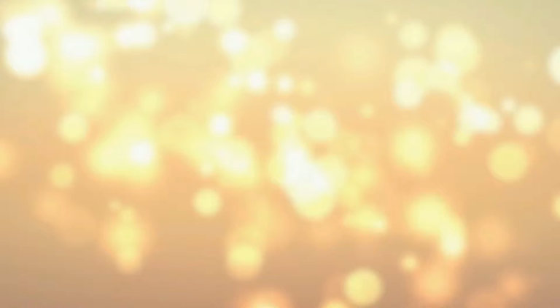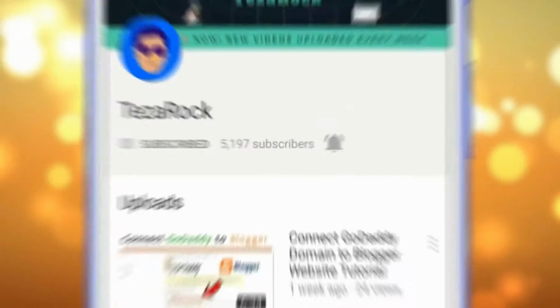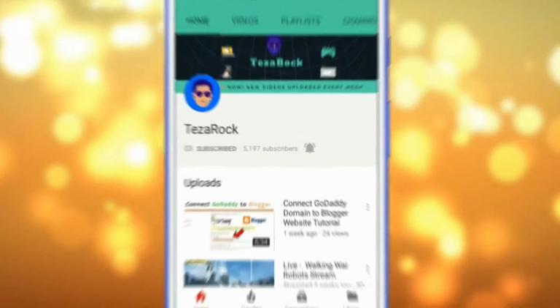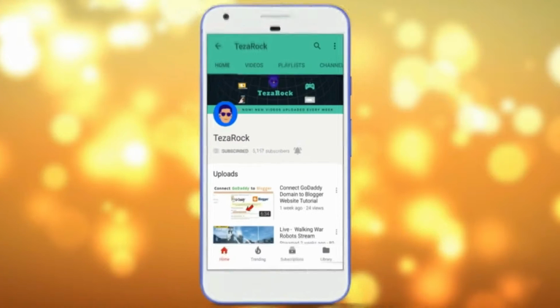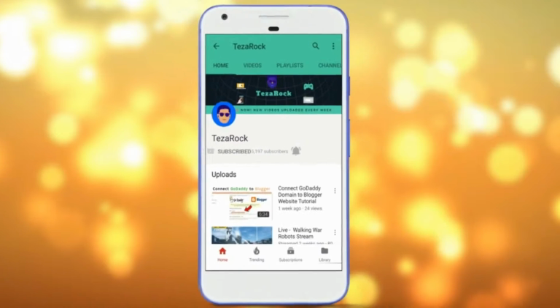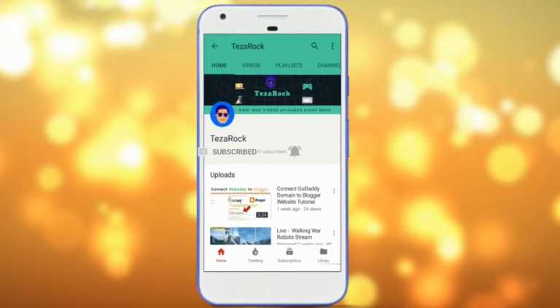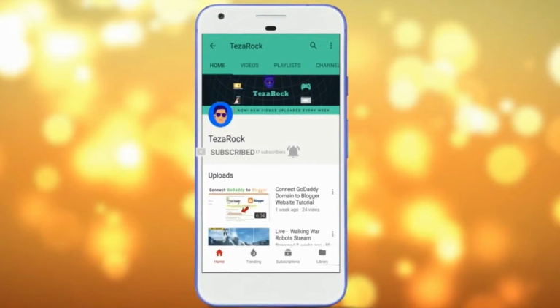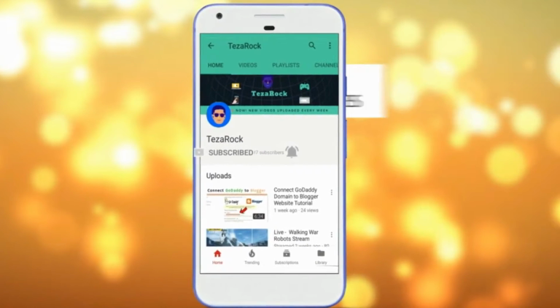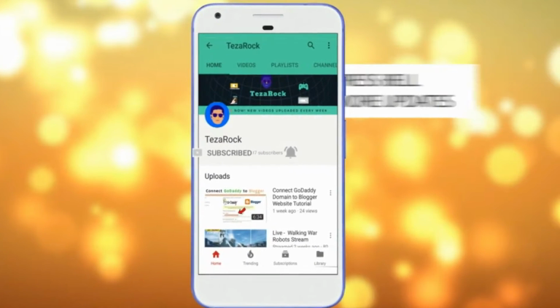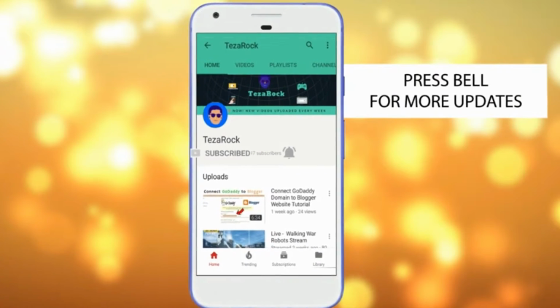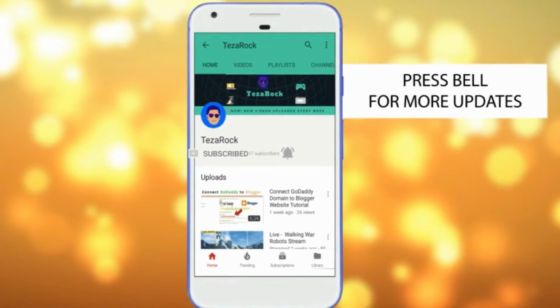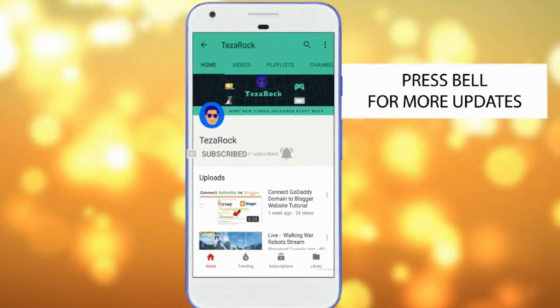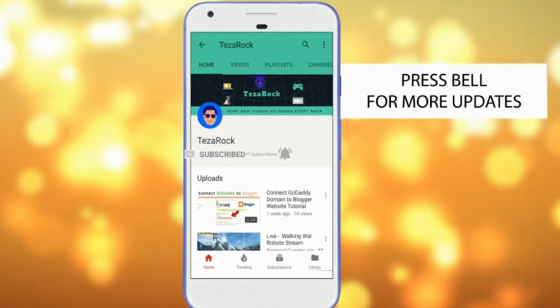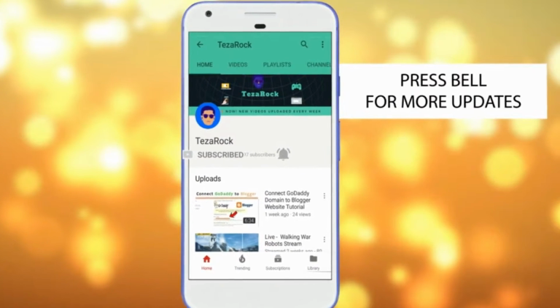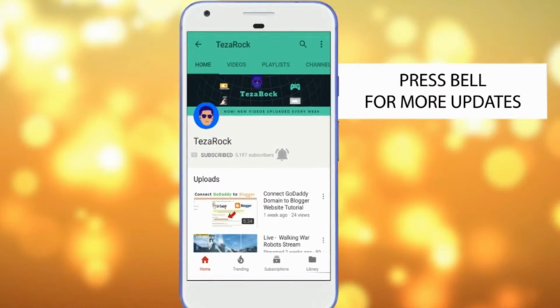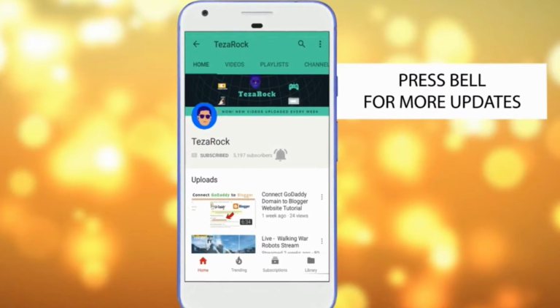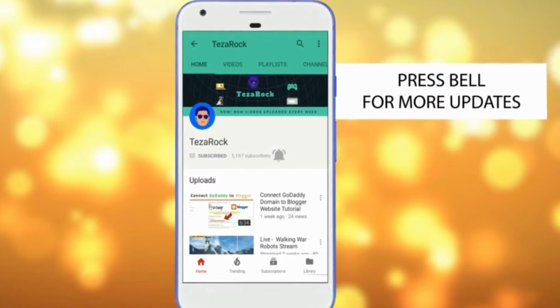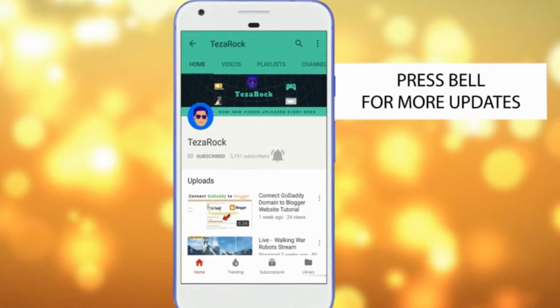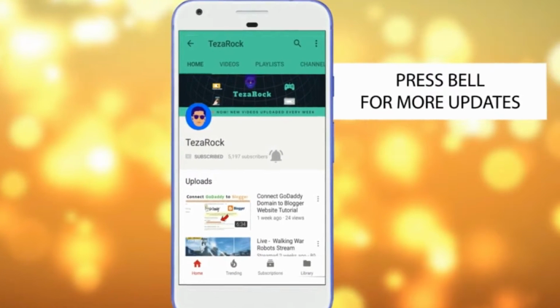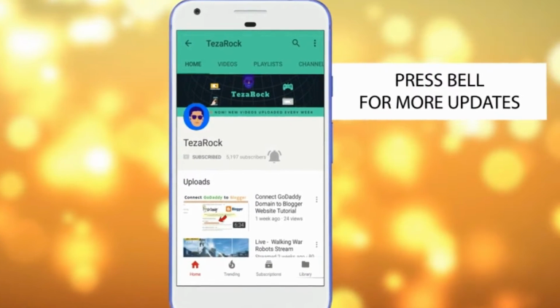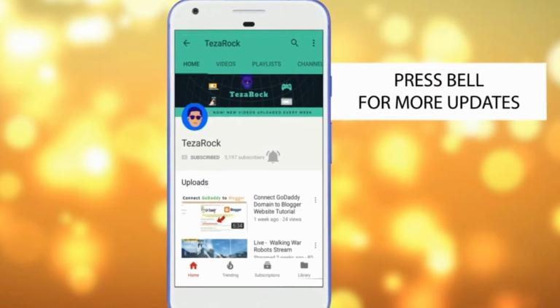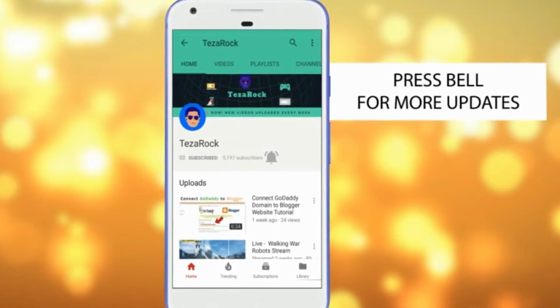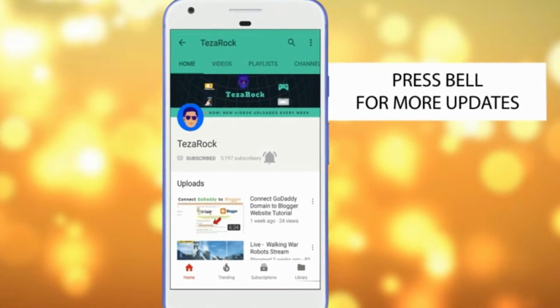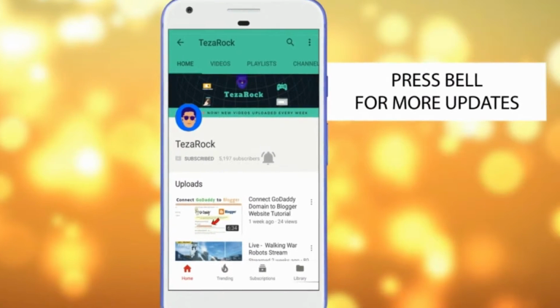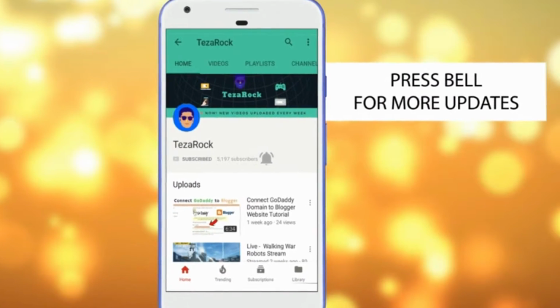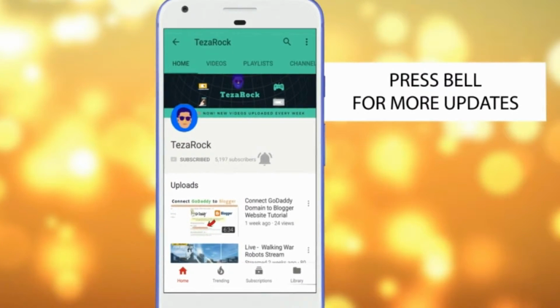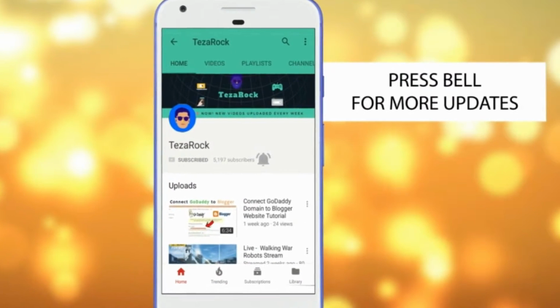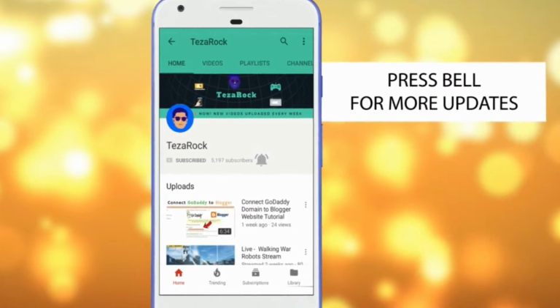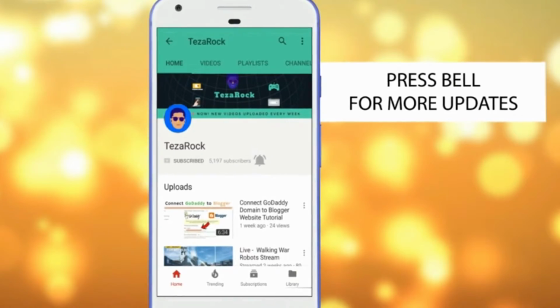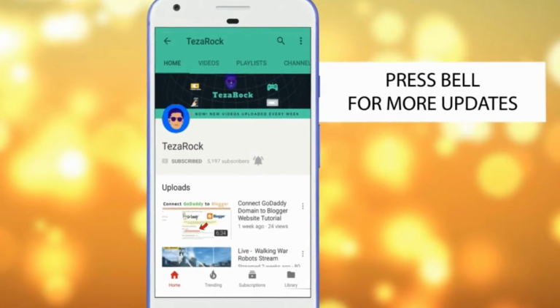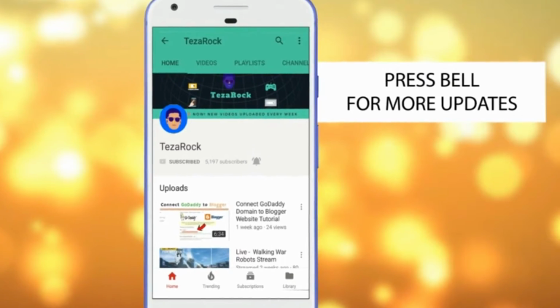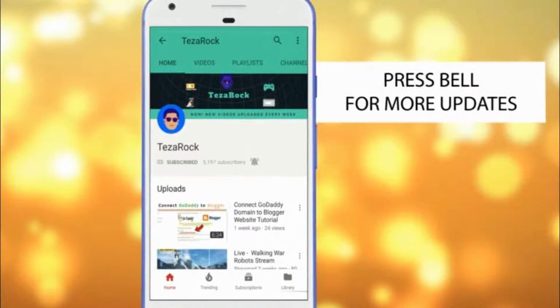Click on the subscribe button and bell notification icon and never miss any update from Taser Rock.